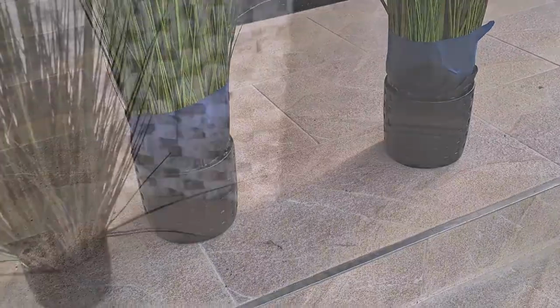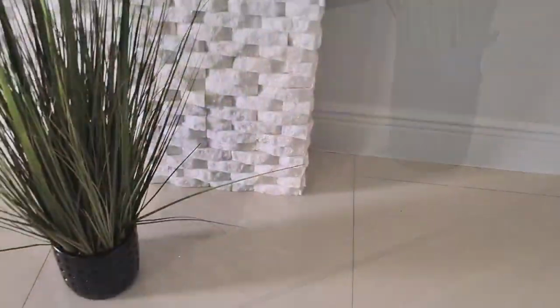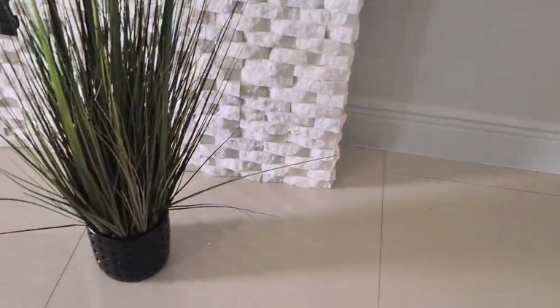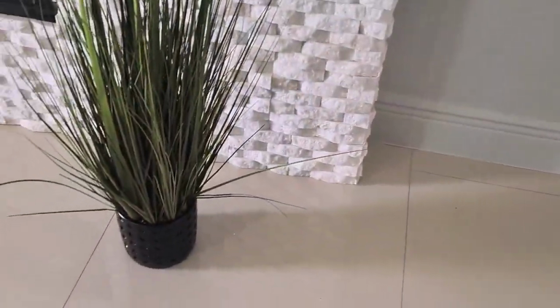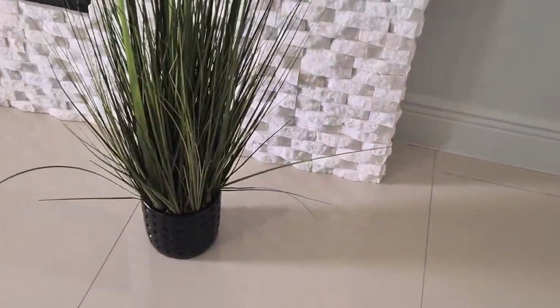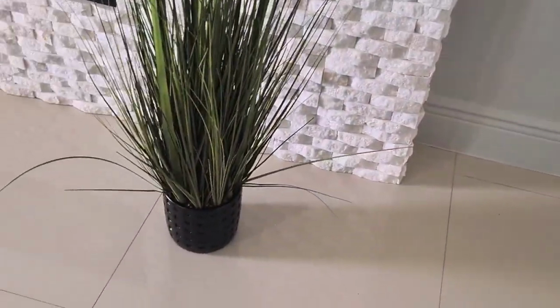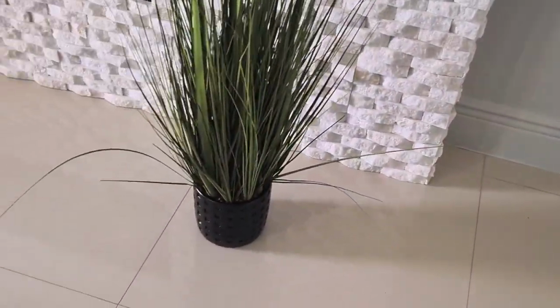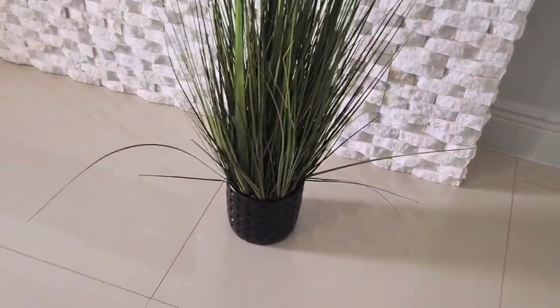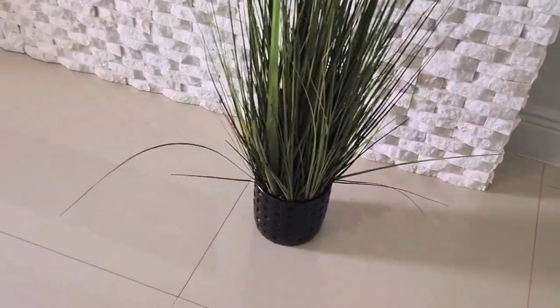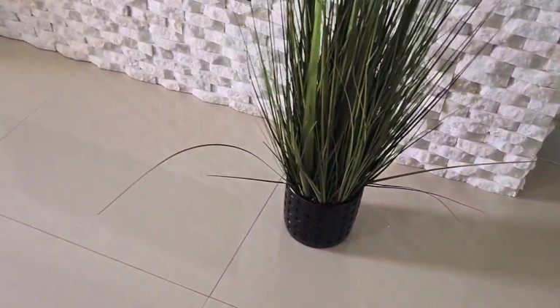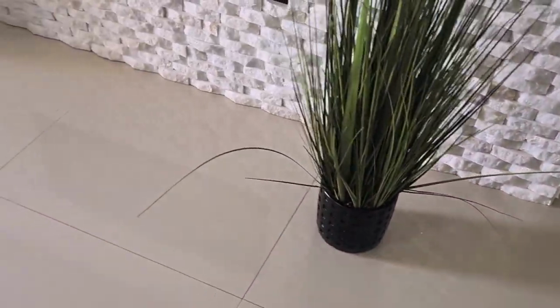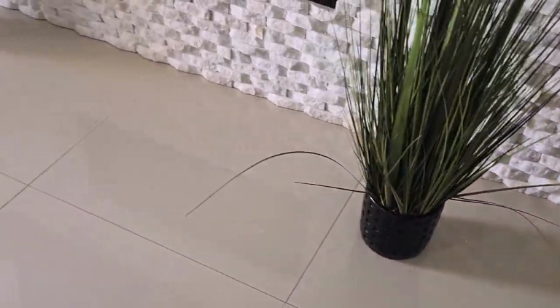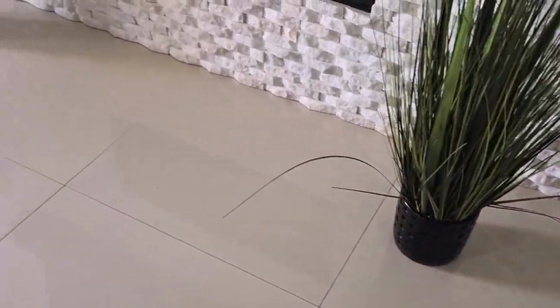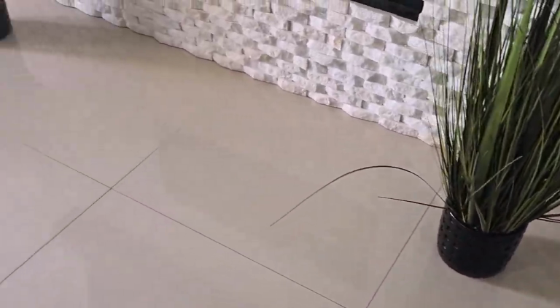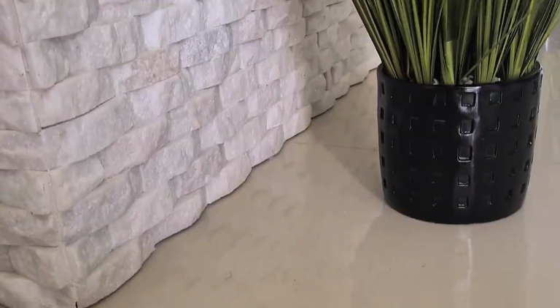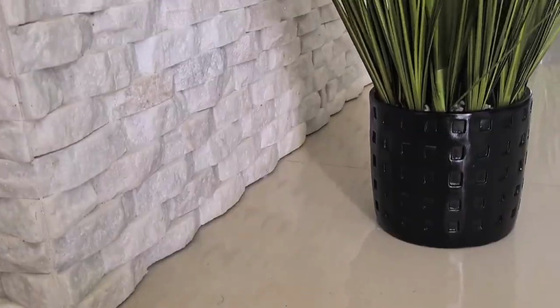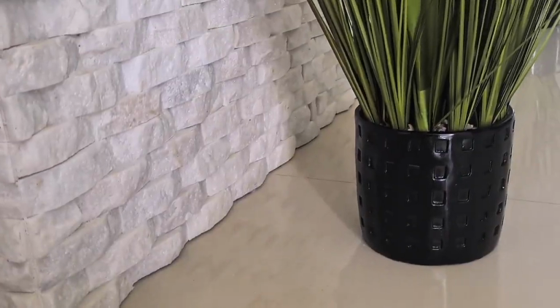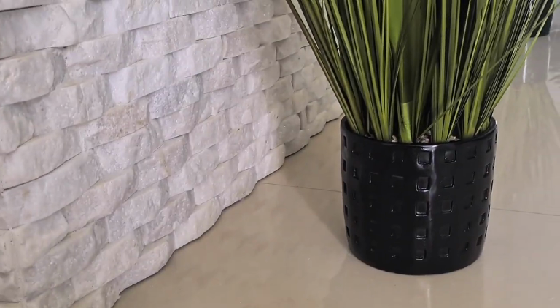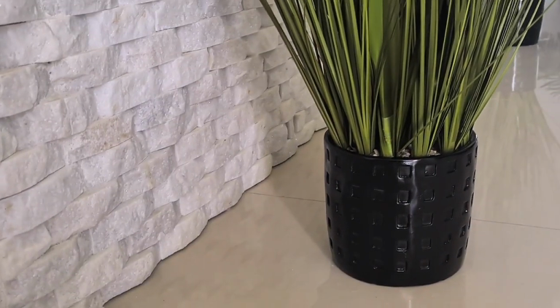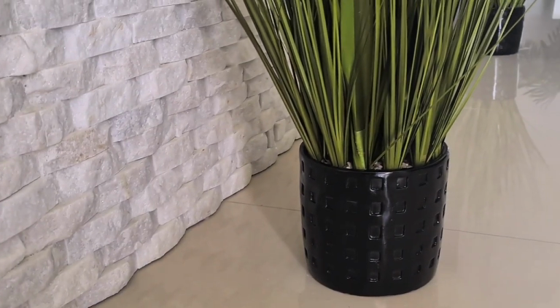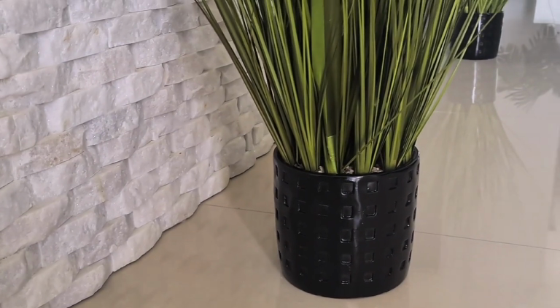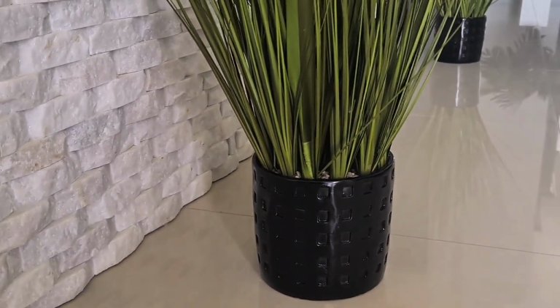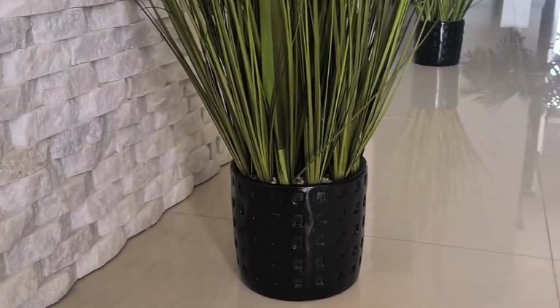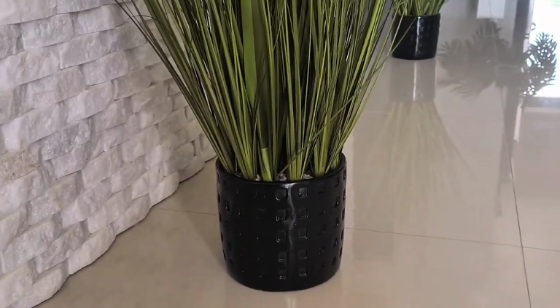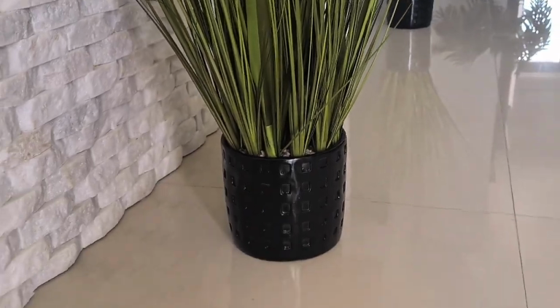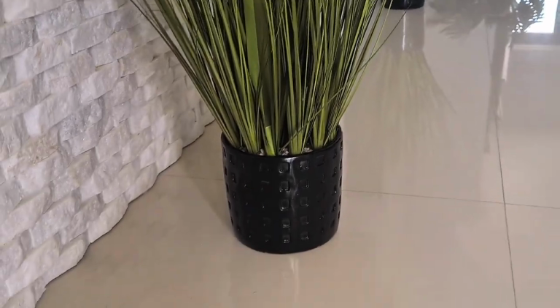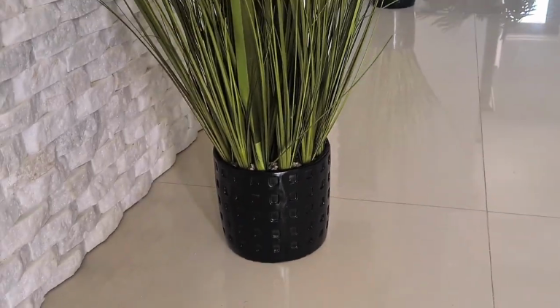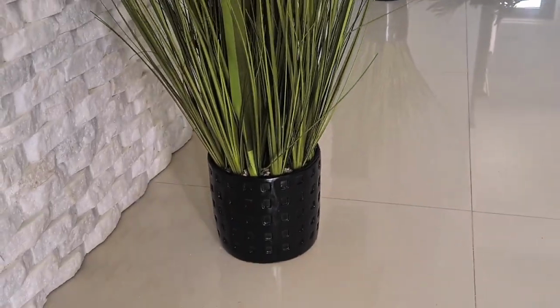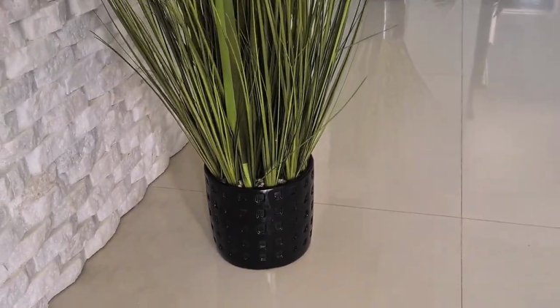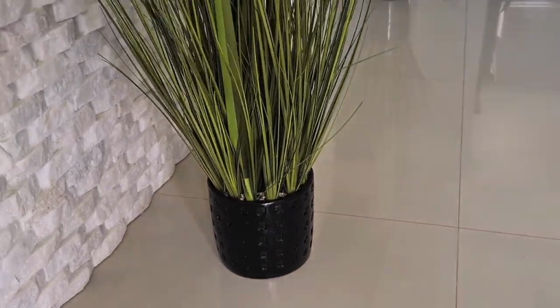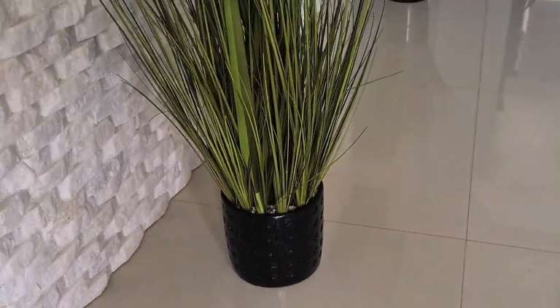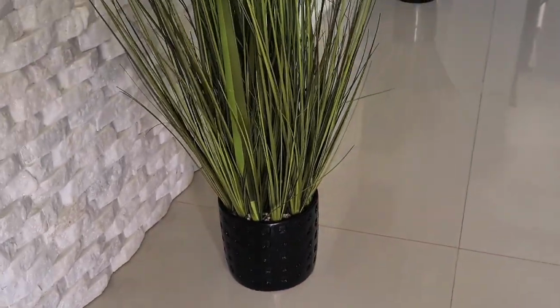And this is them inside, guys. They popped so much against the white accent wall — like, yes!